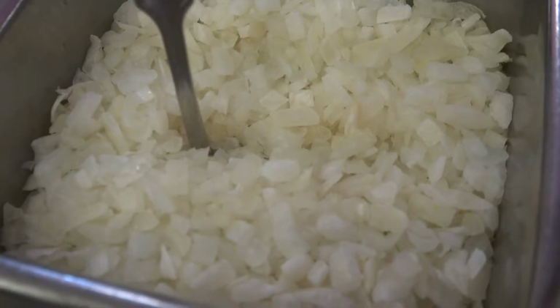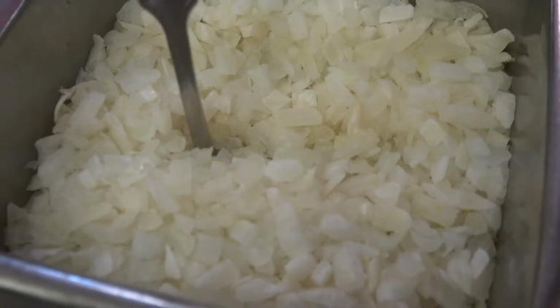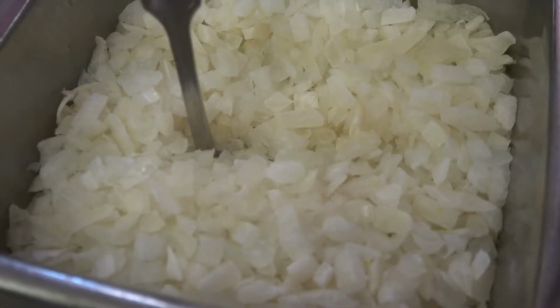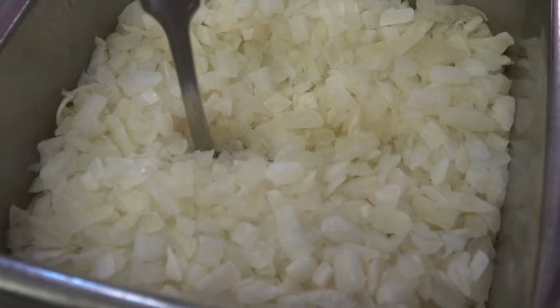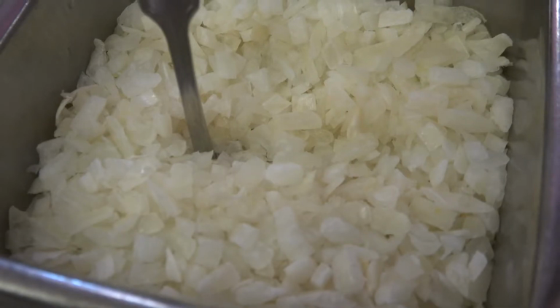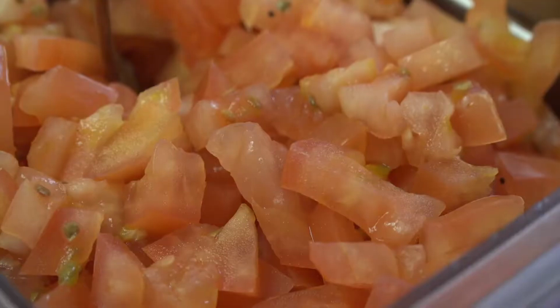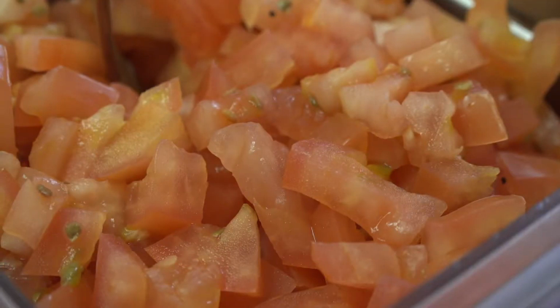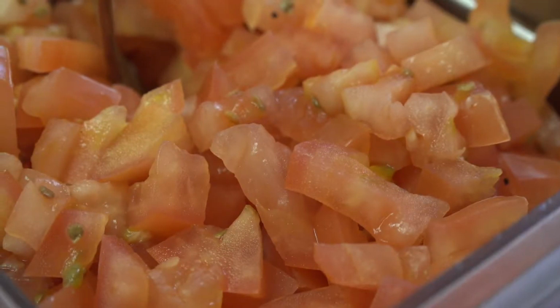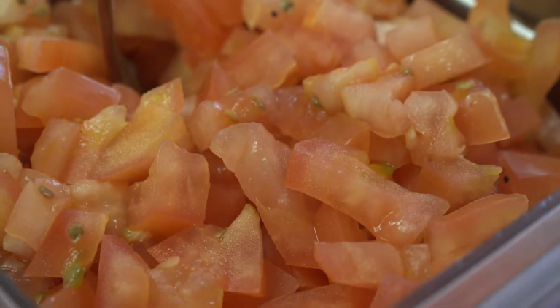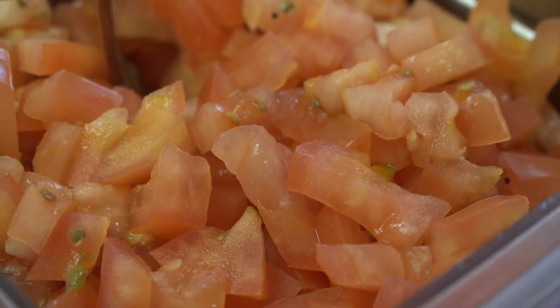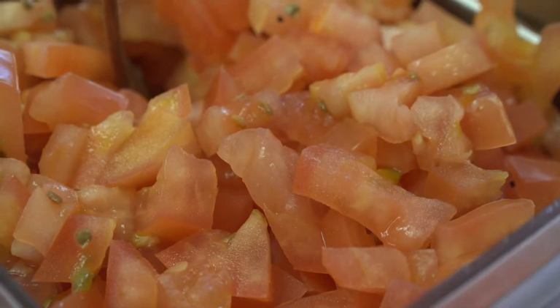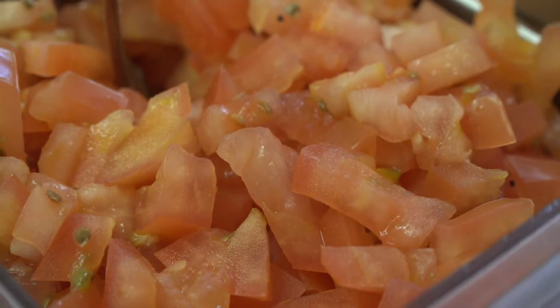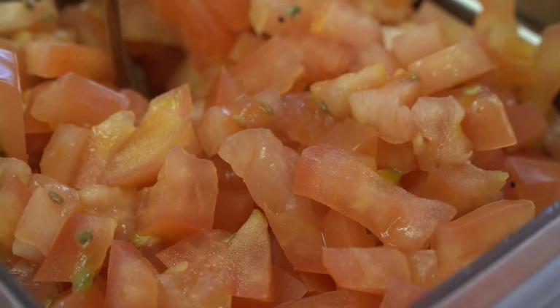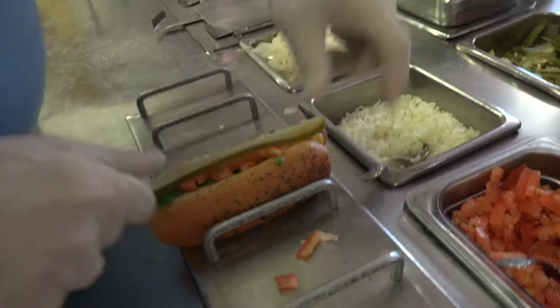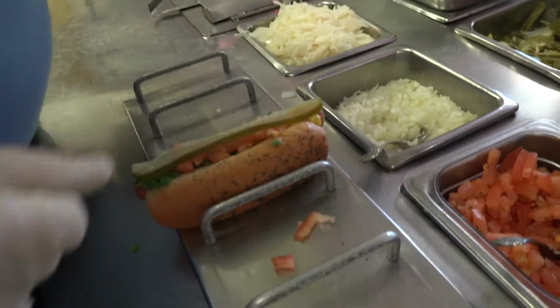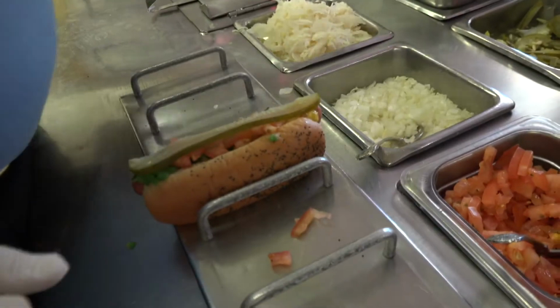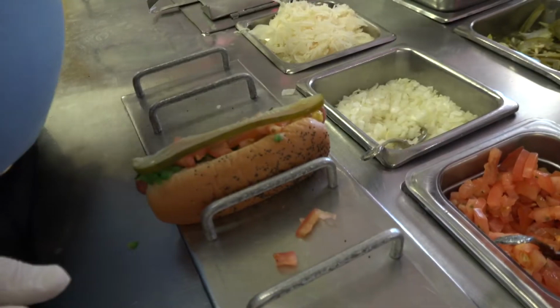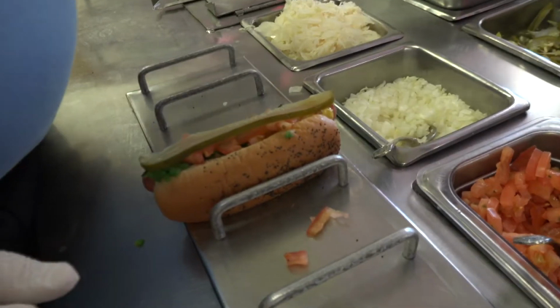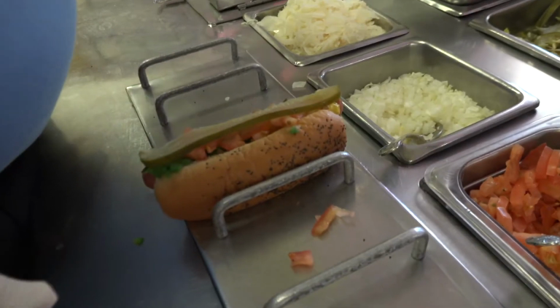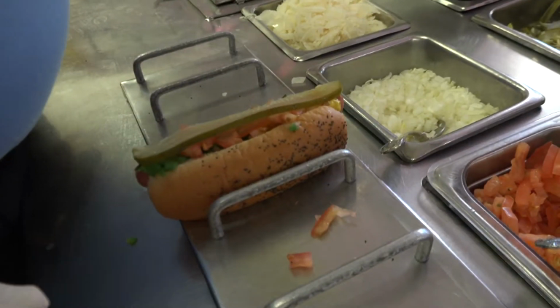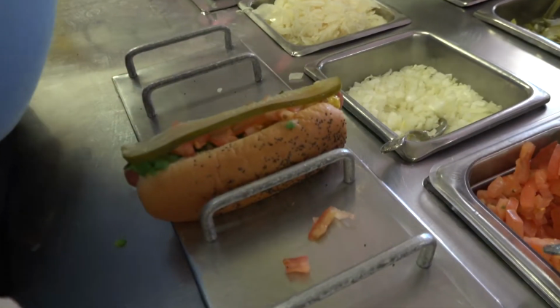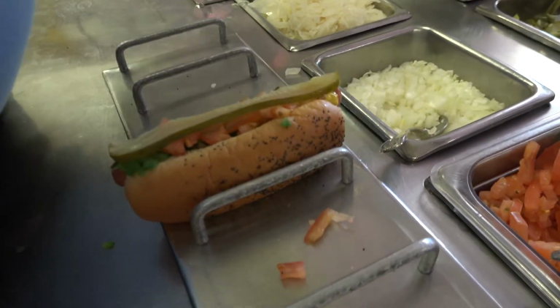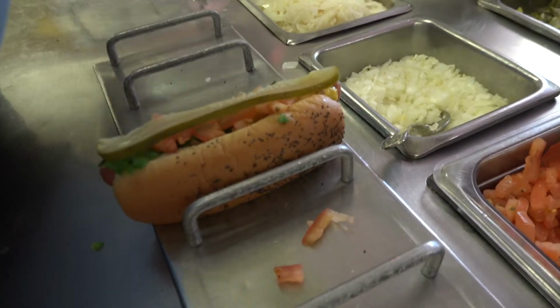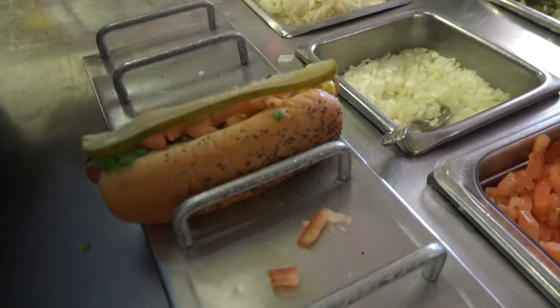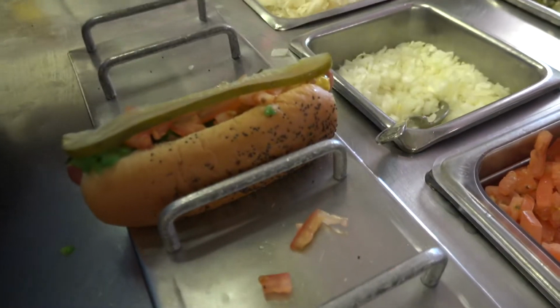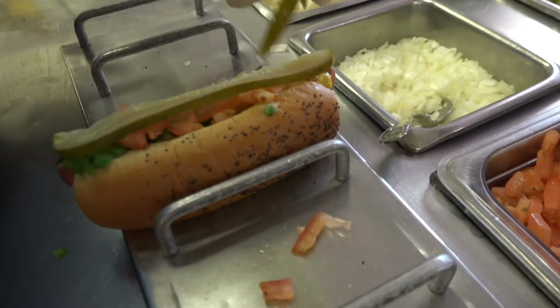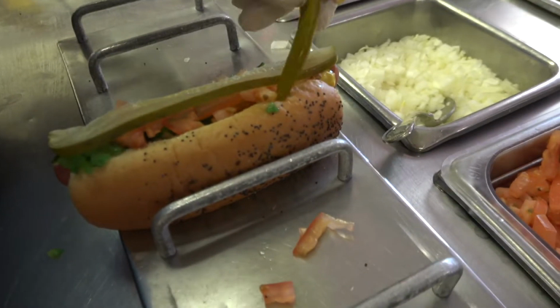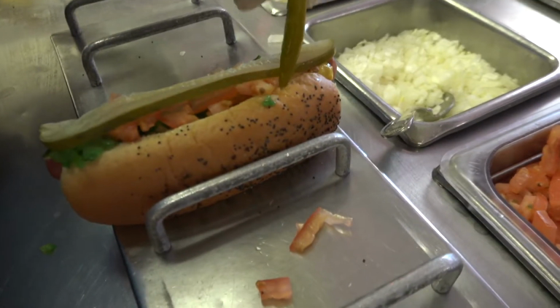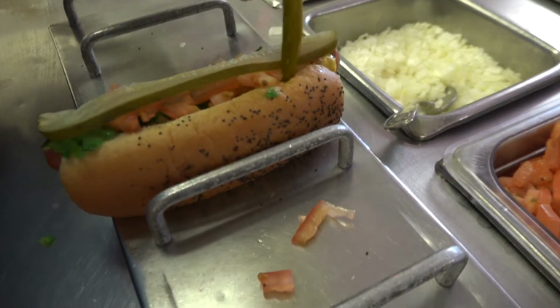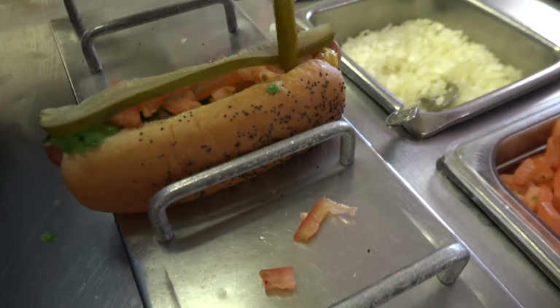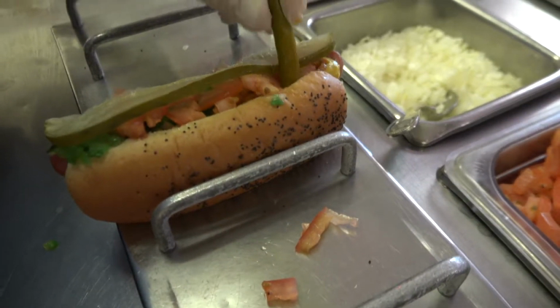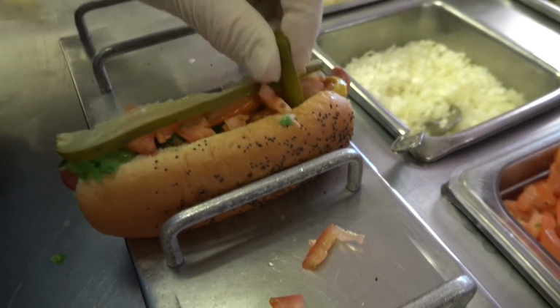Mustard, onions, relish, pickles, tomatoes, celery salt, and baby Mexican hot sport peppers.